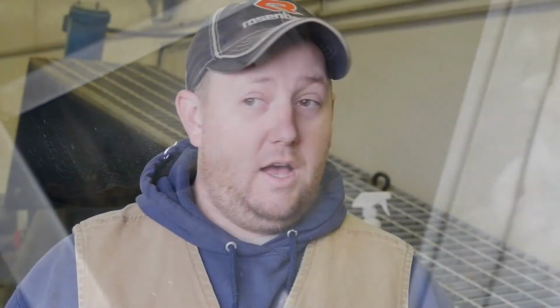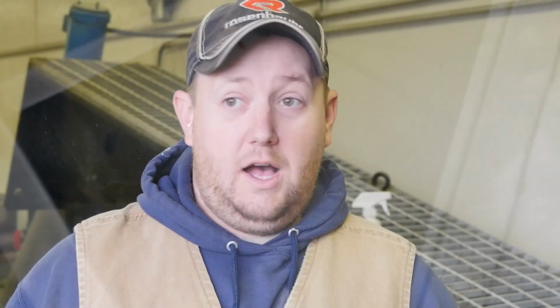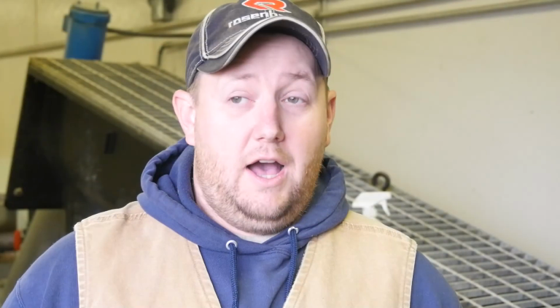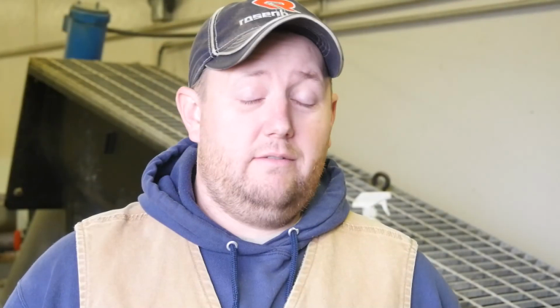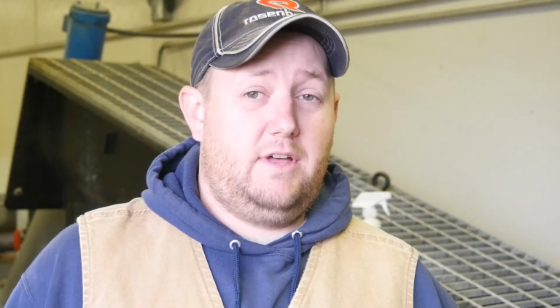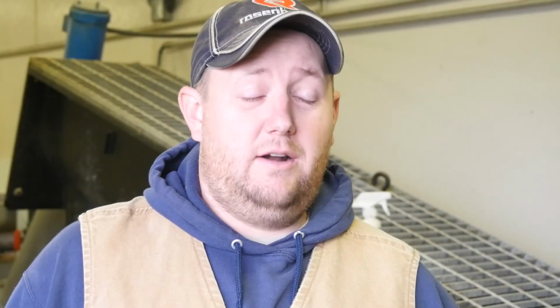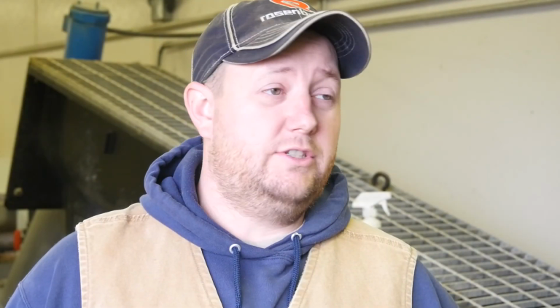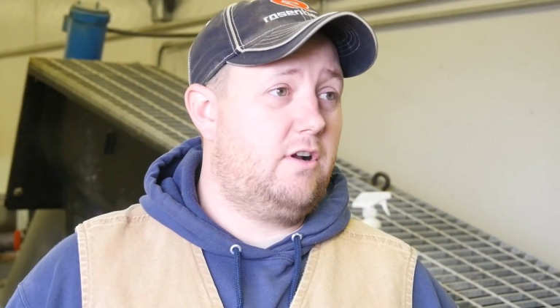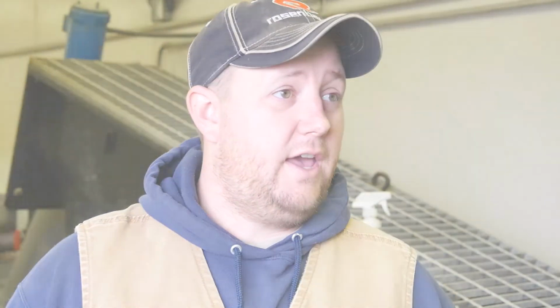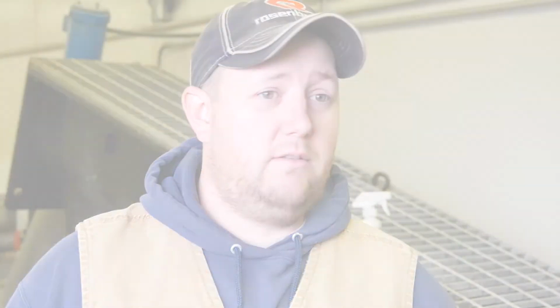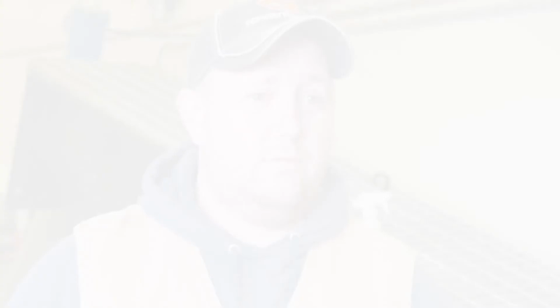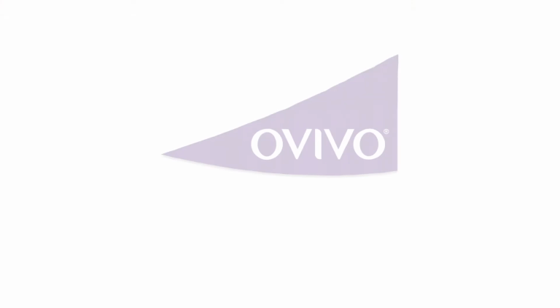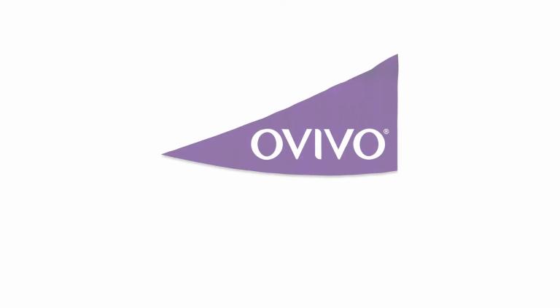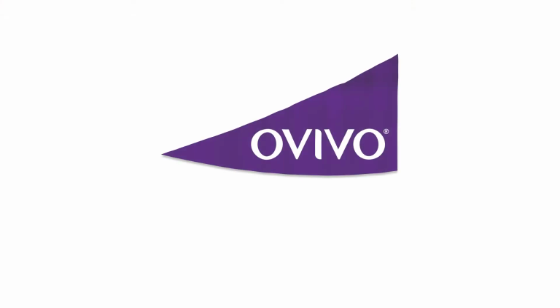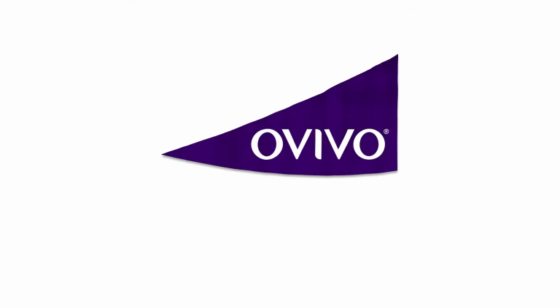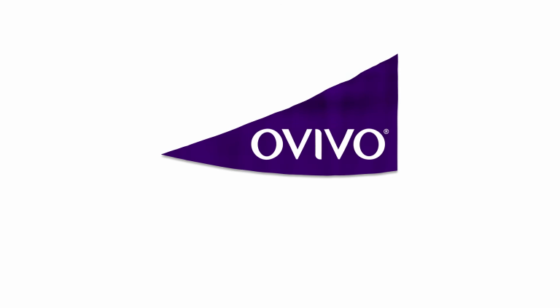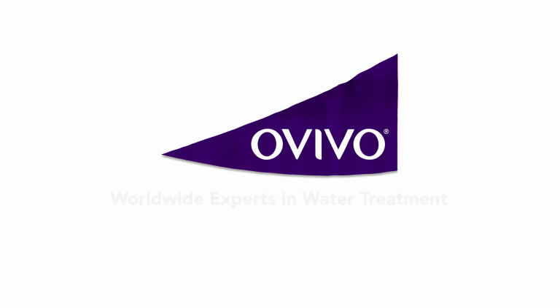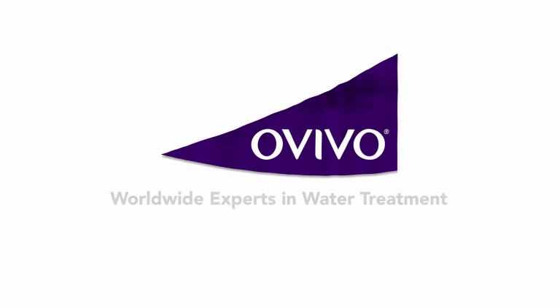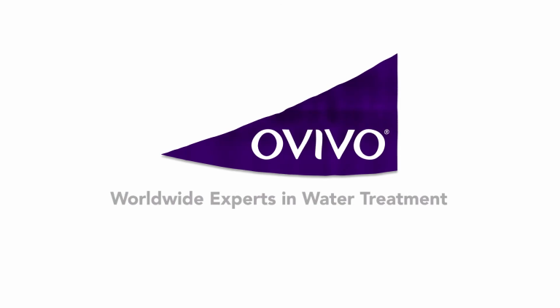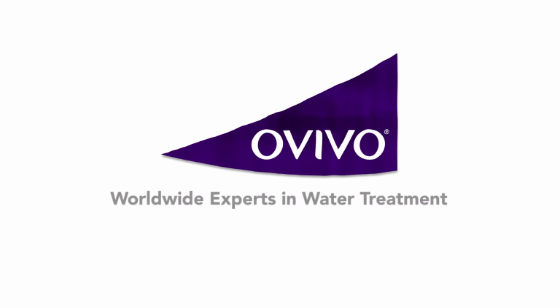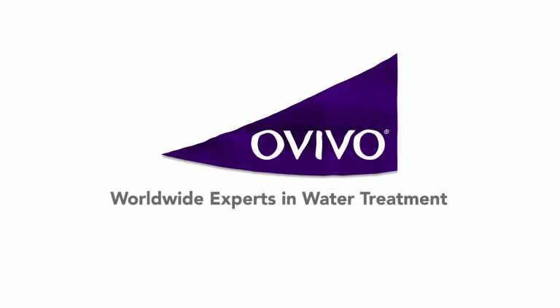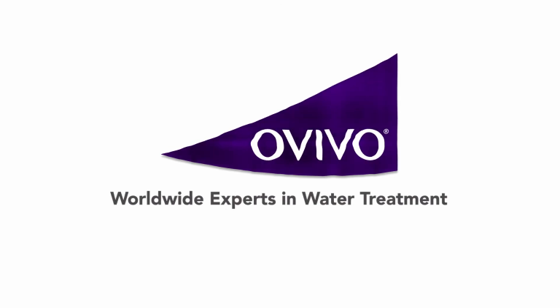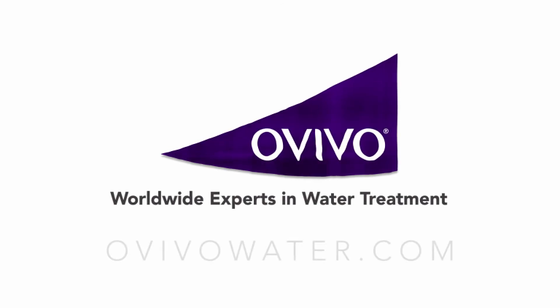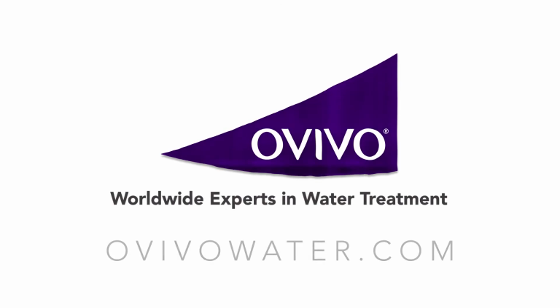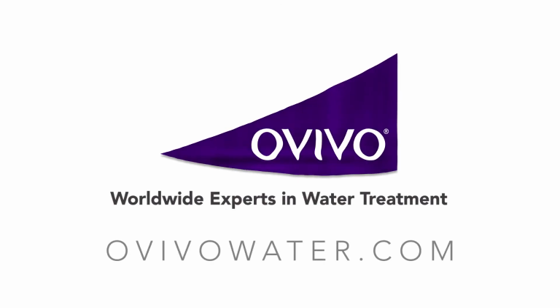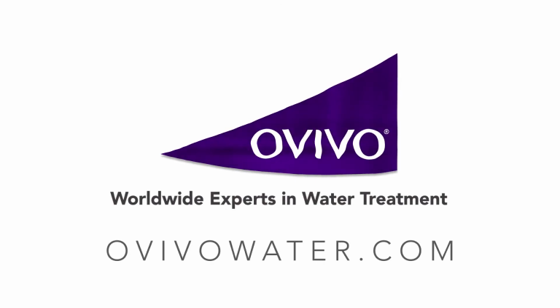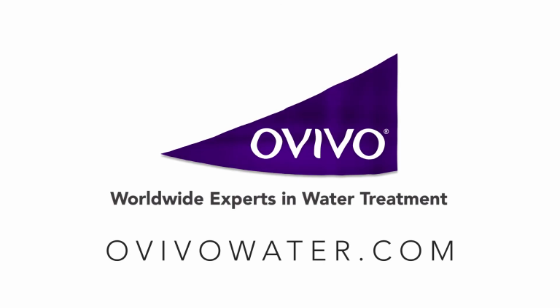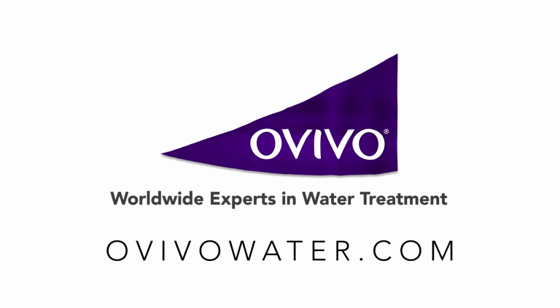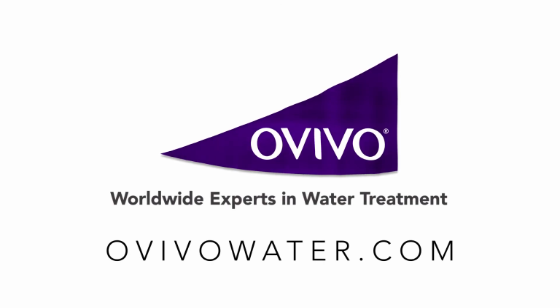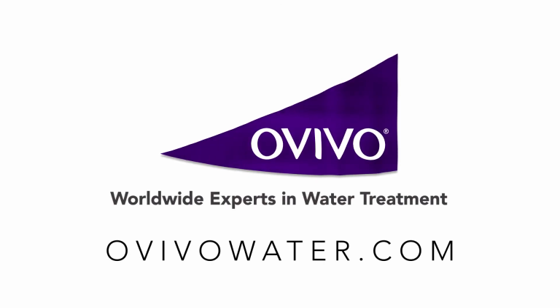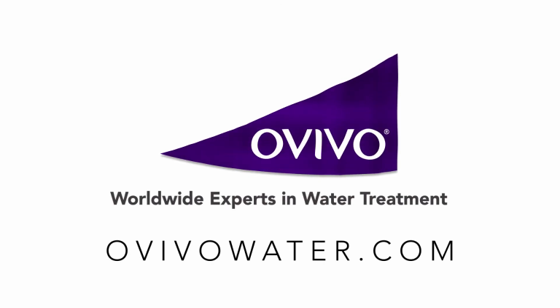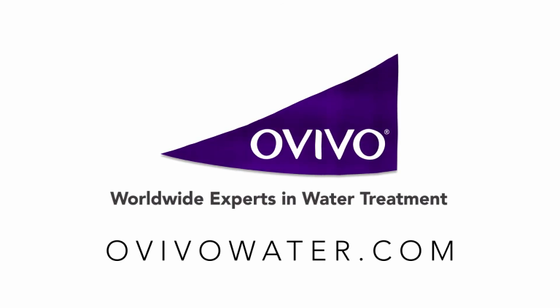I thought it was great. Contact your local Ovivo representative today.